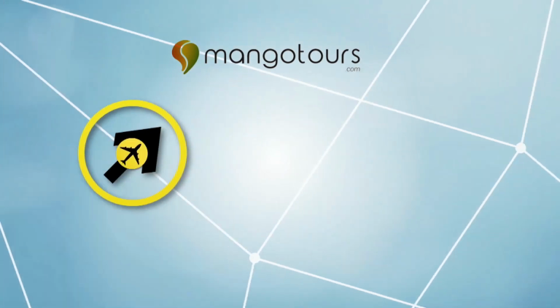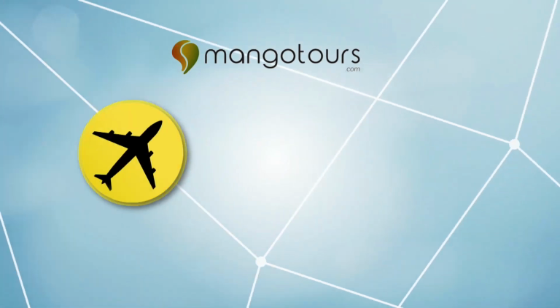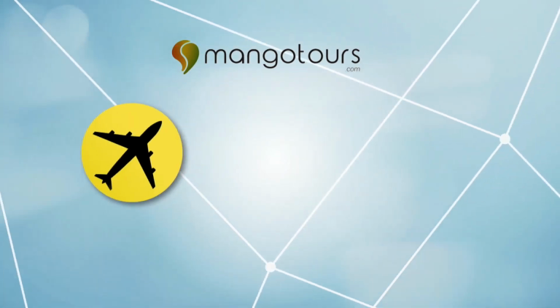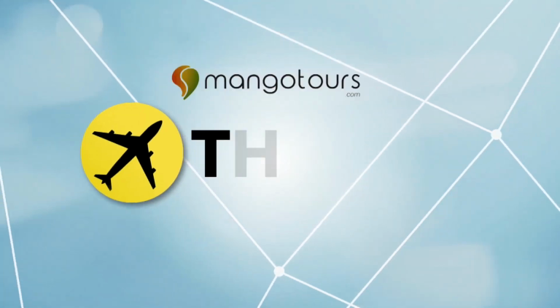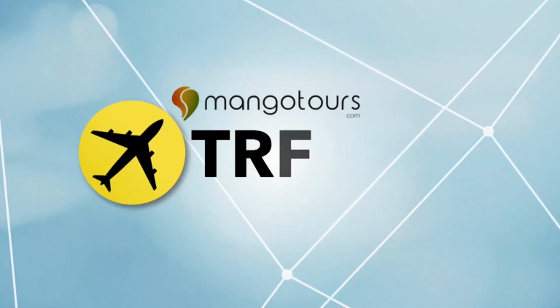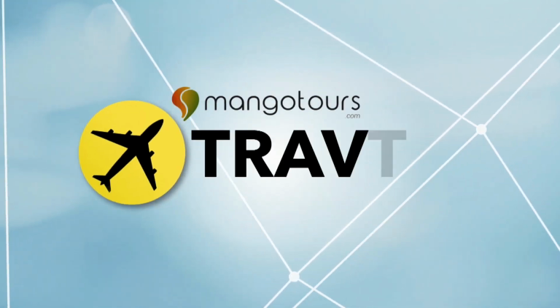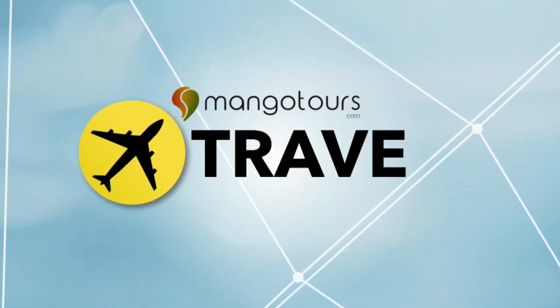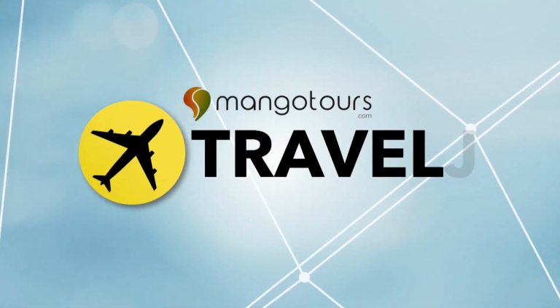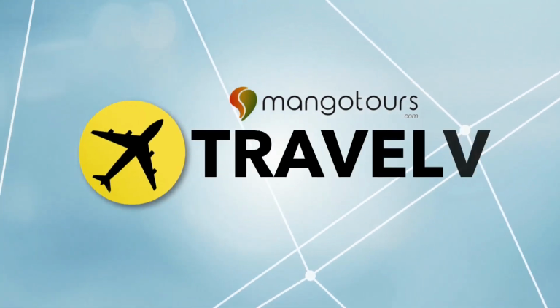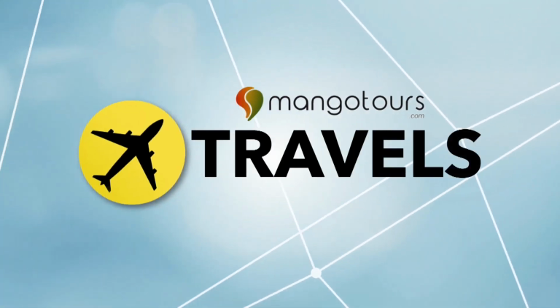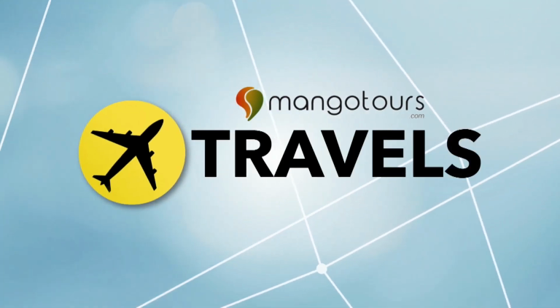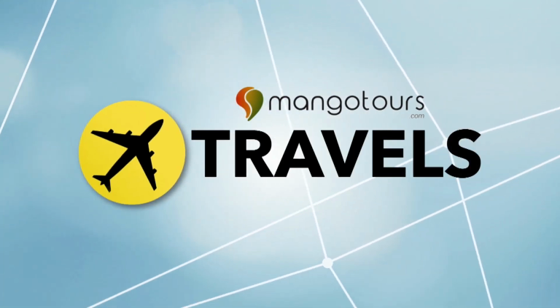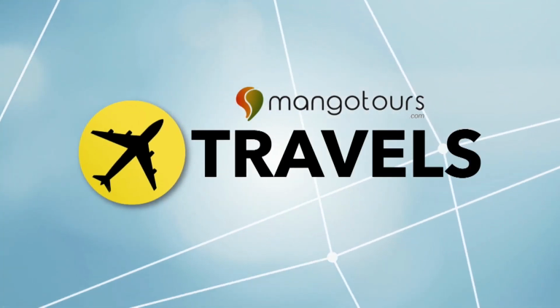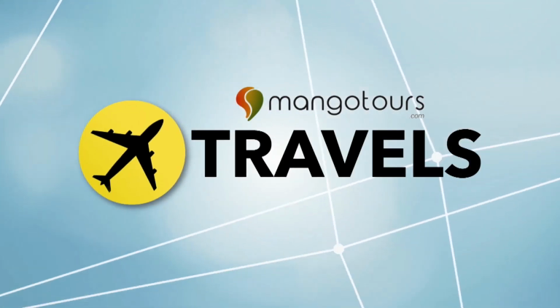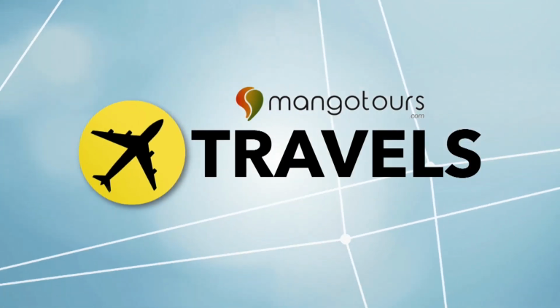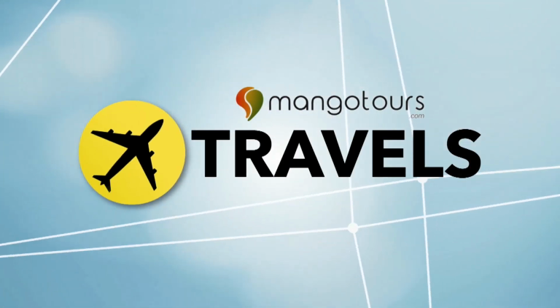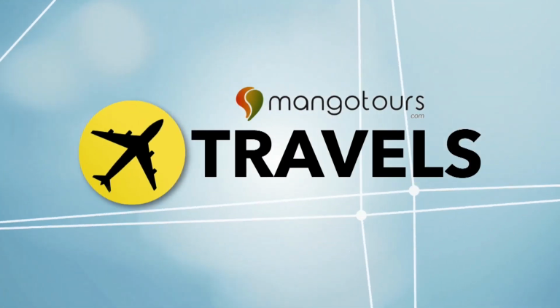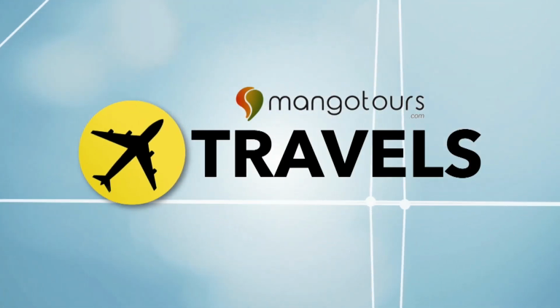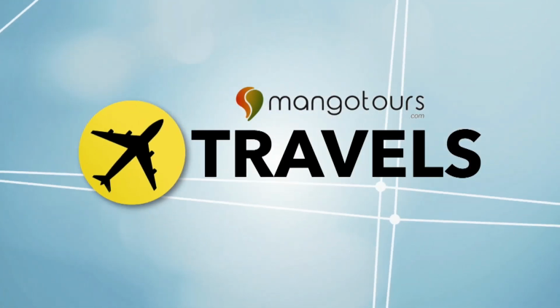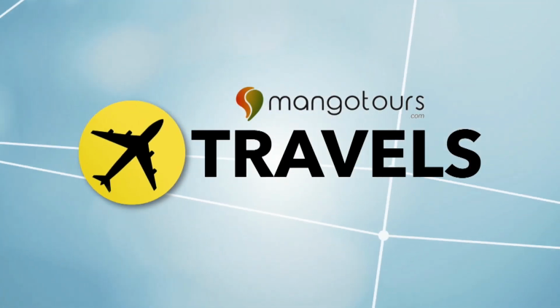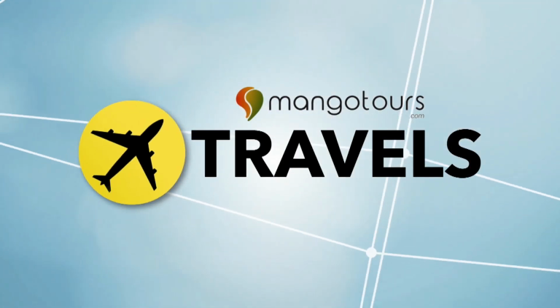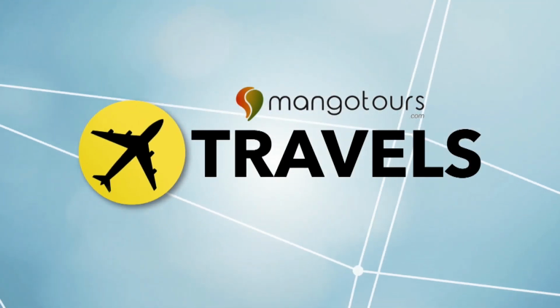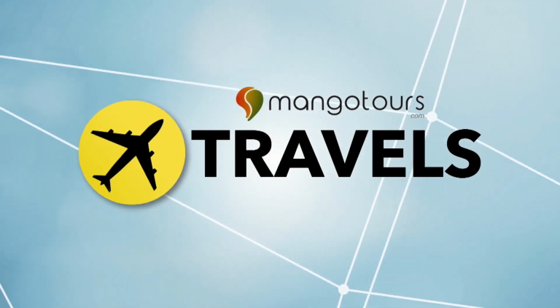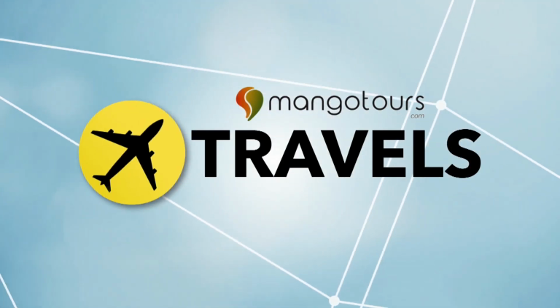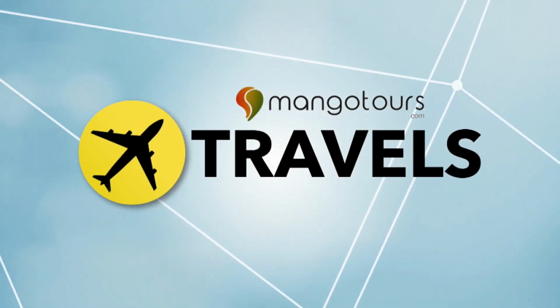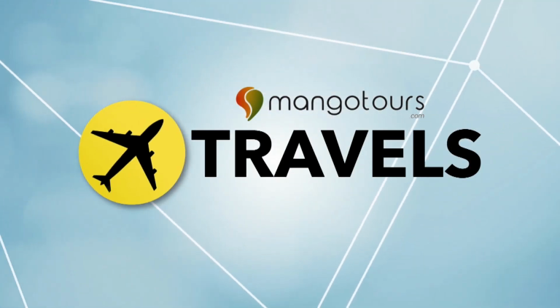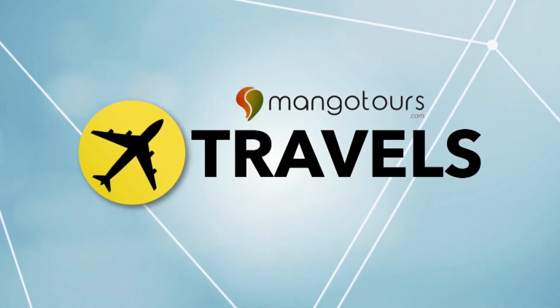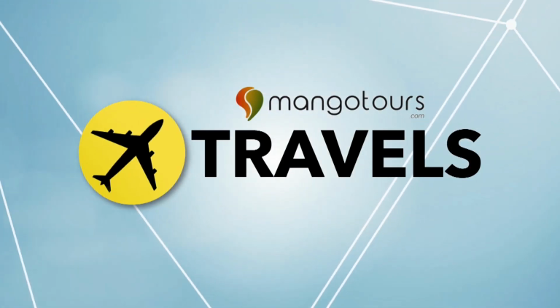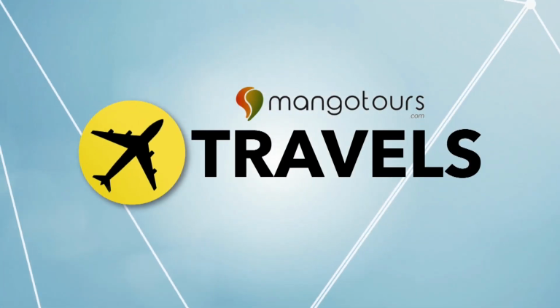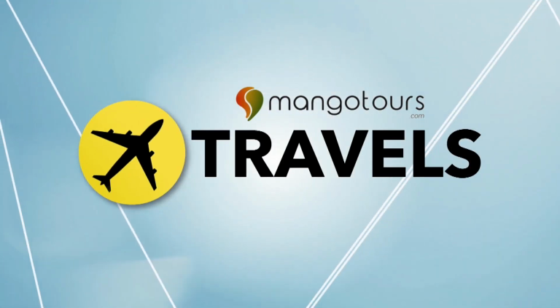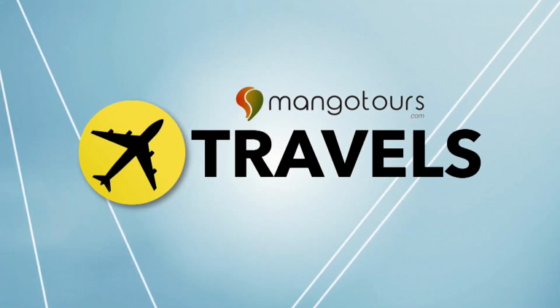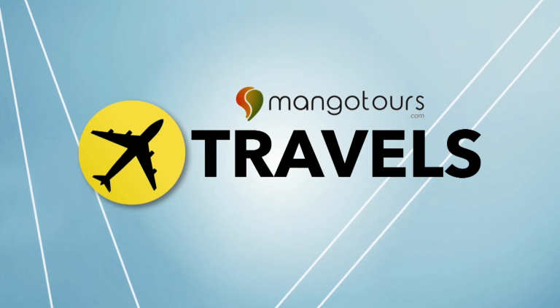Balitang America travels with Mango Tours. Presyong sagad, tiket agad.